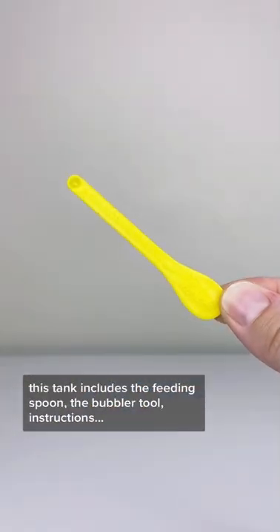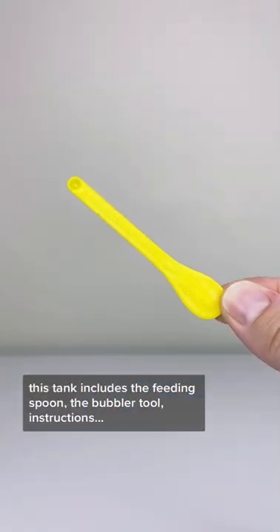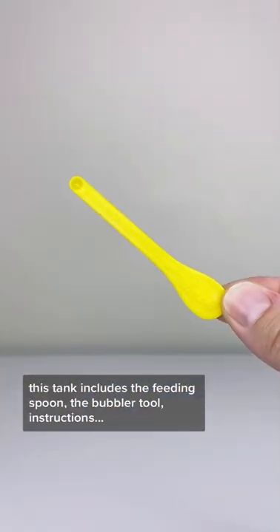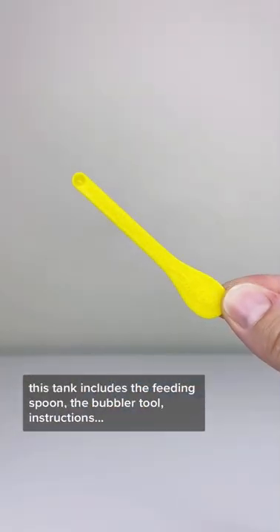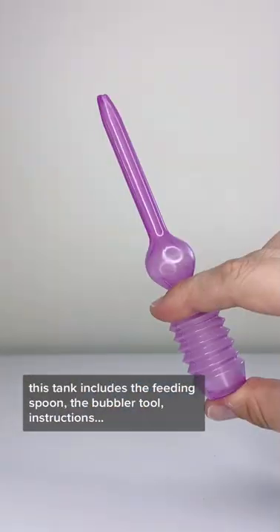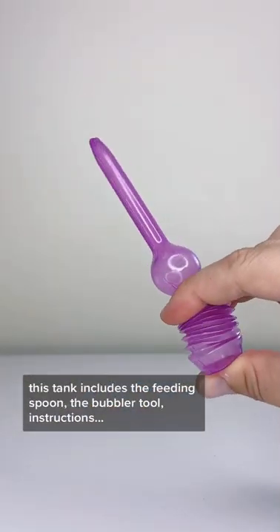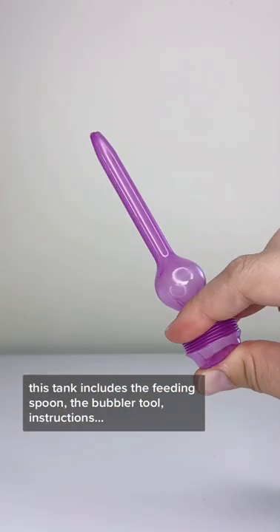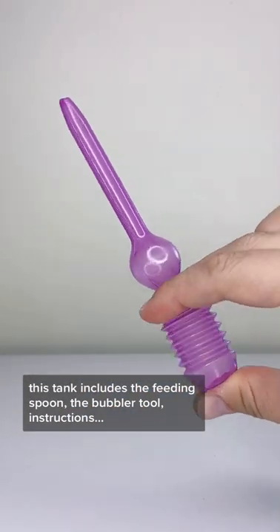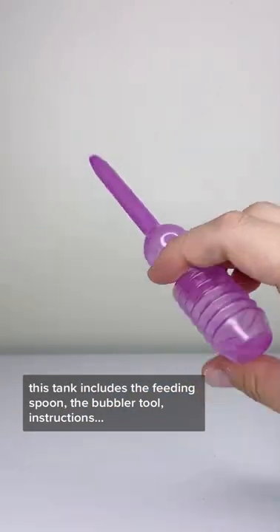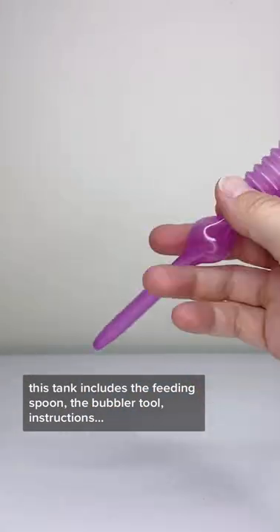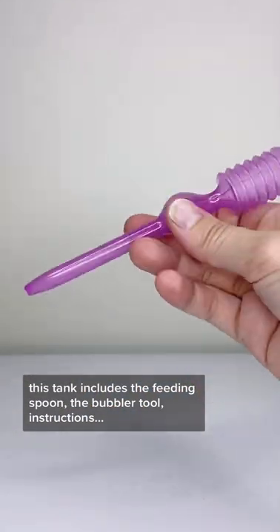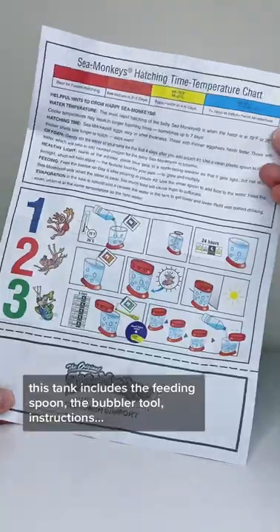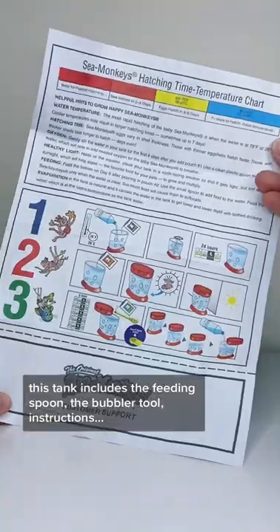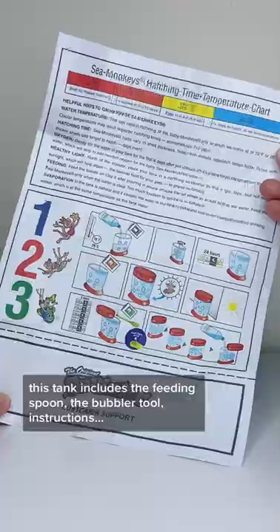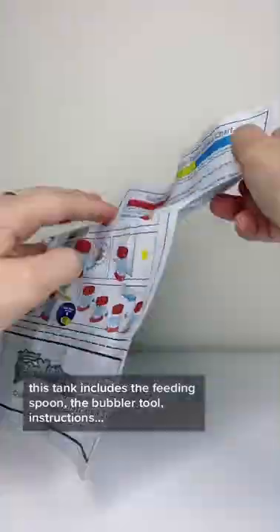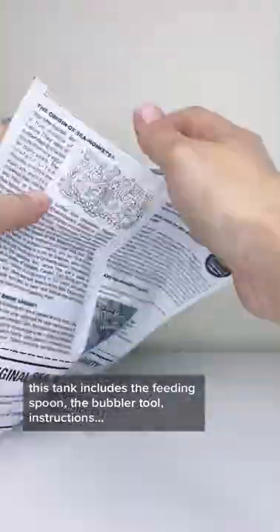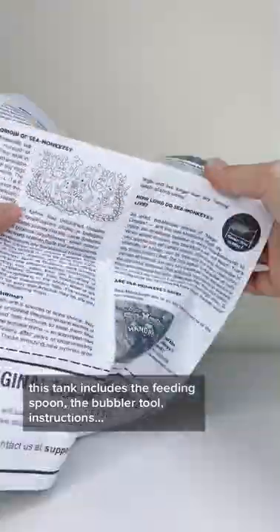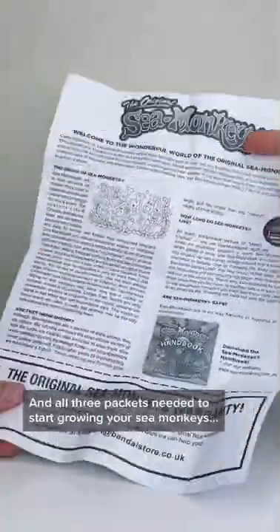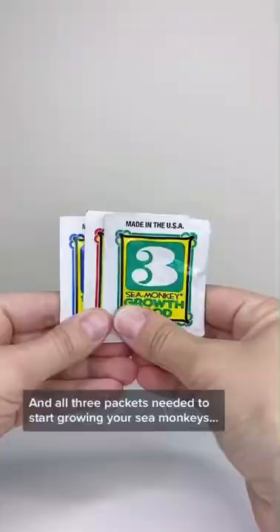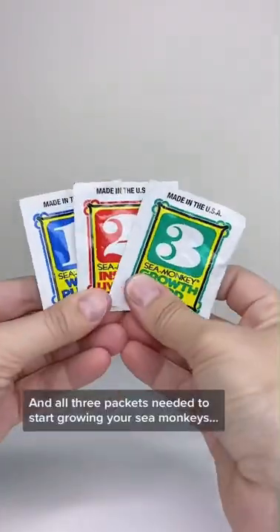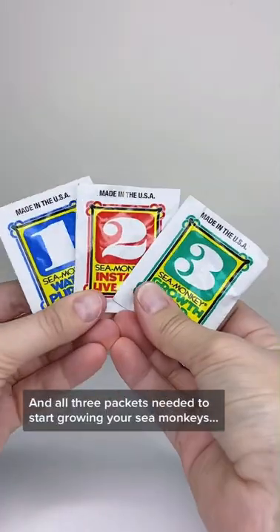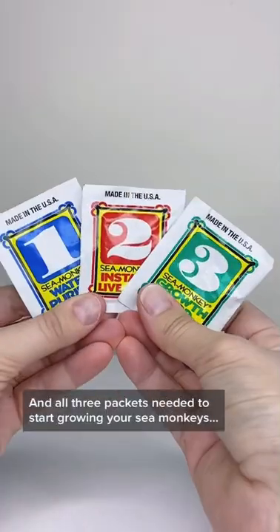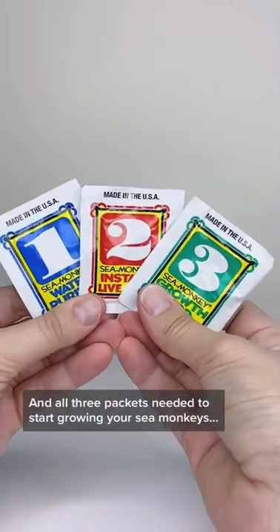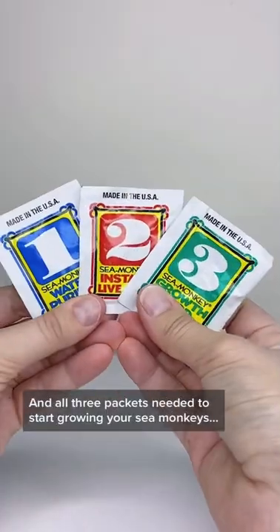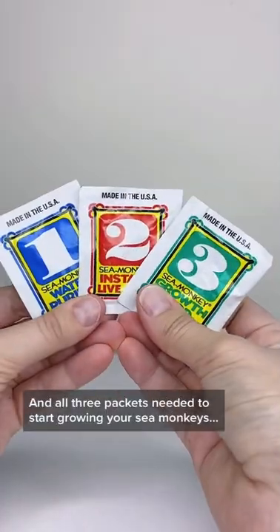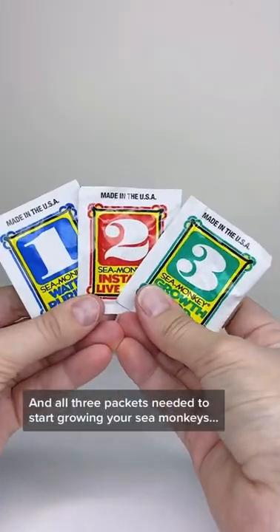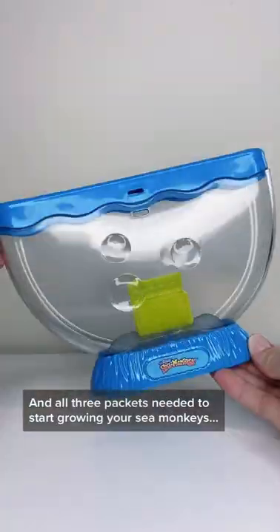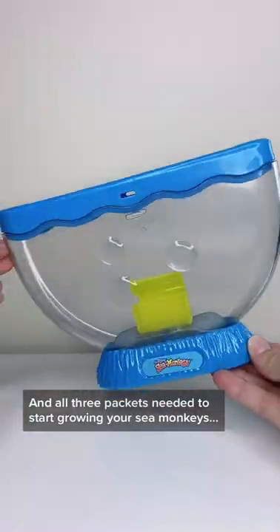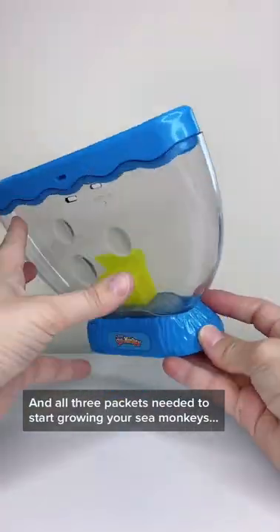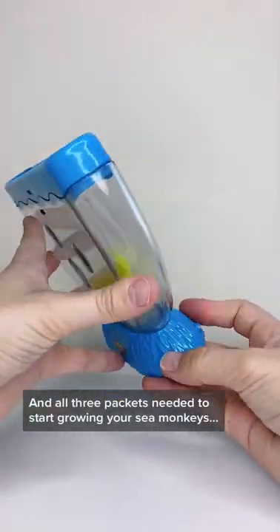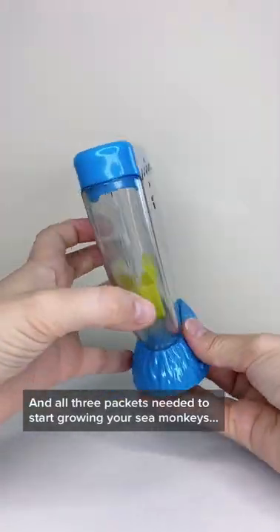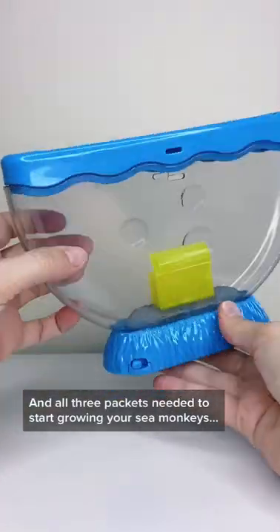This tank includes a feeding spoon, the bubbler tool, instructions, and all three packets needed to start growing your Sea Monkeys.